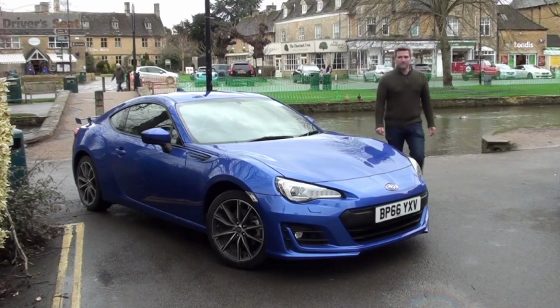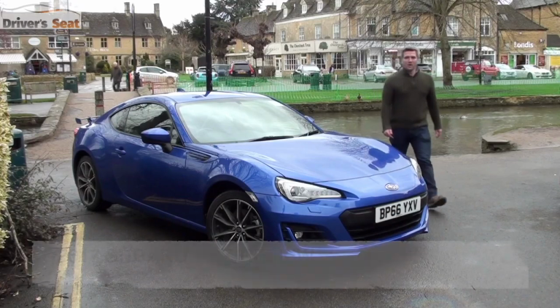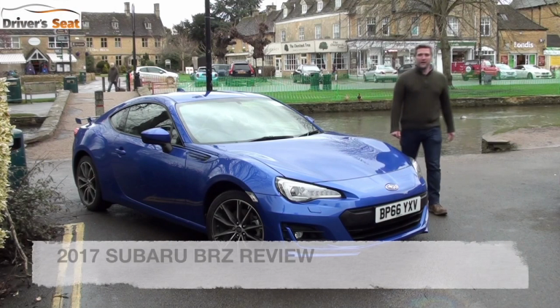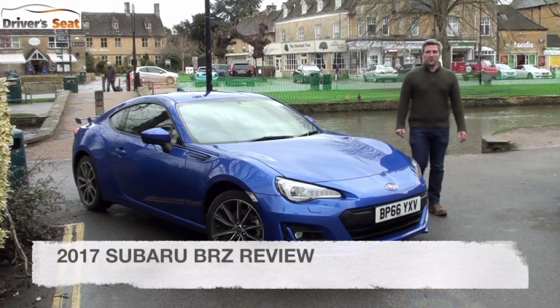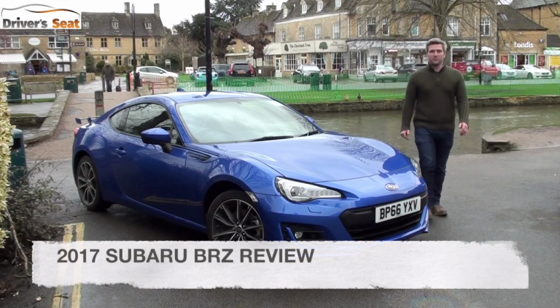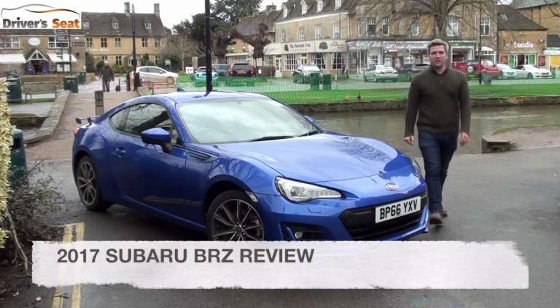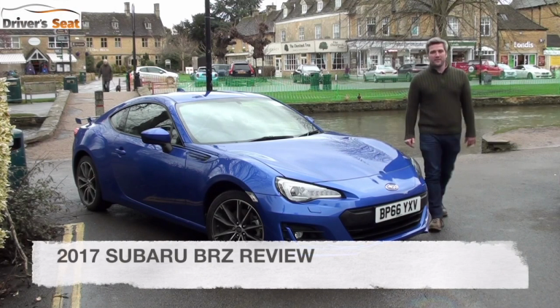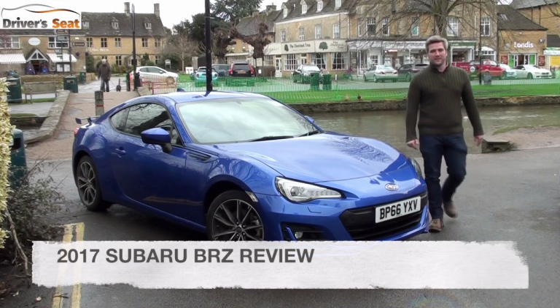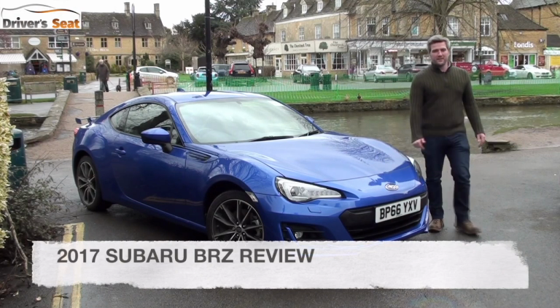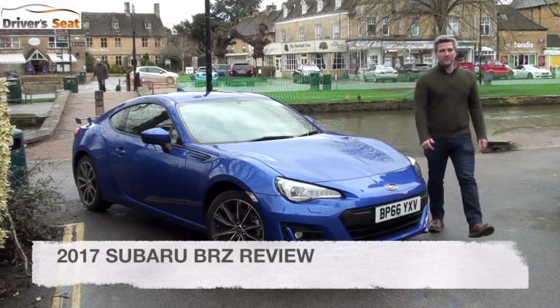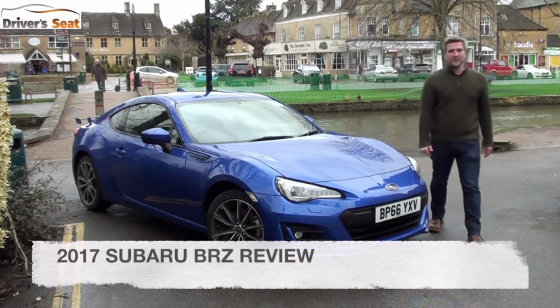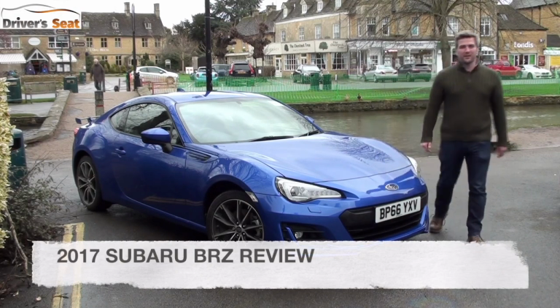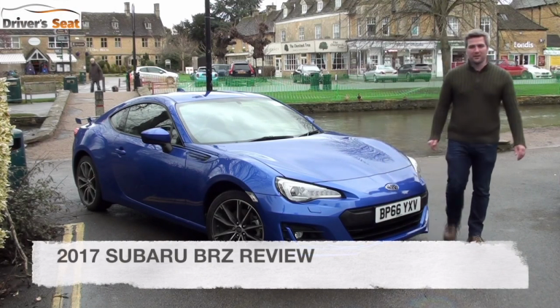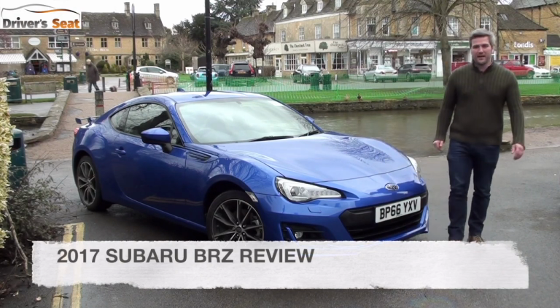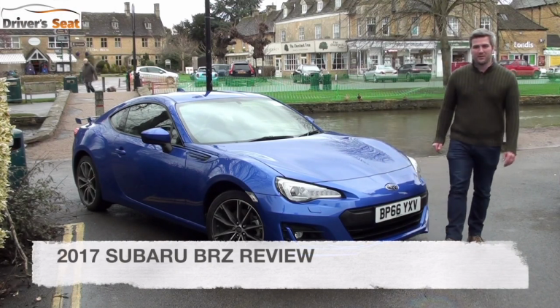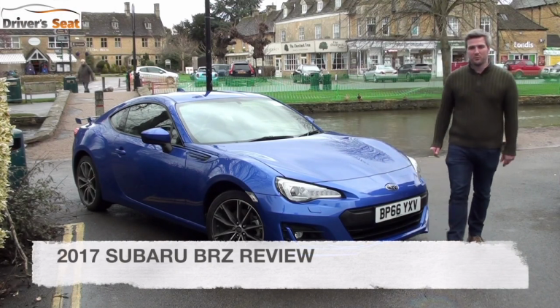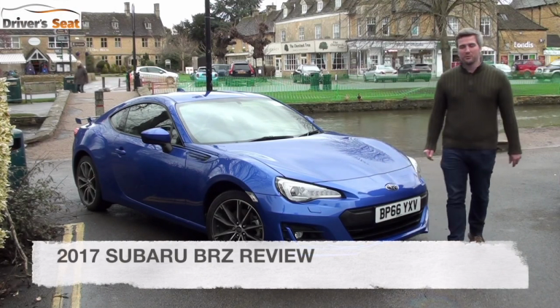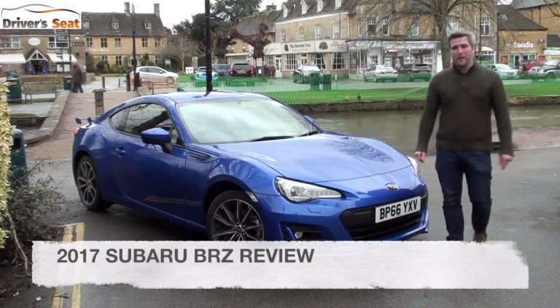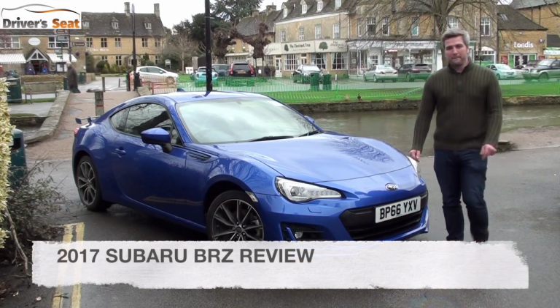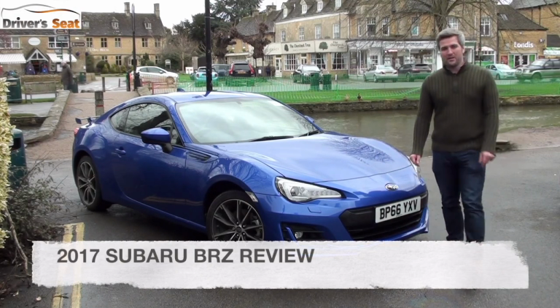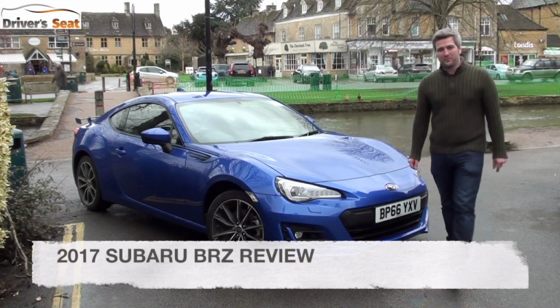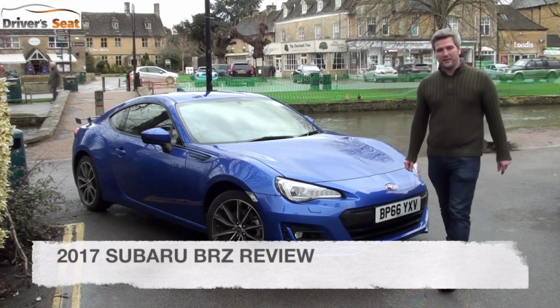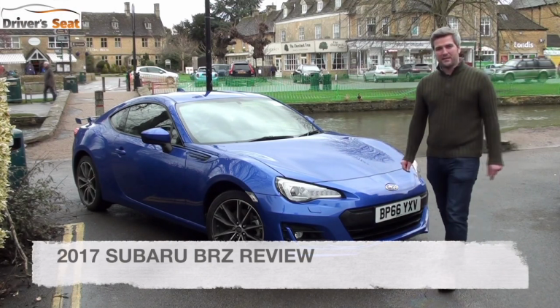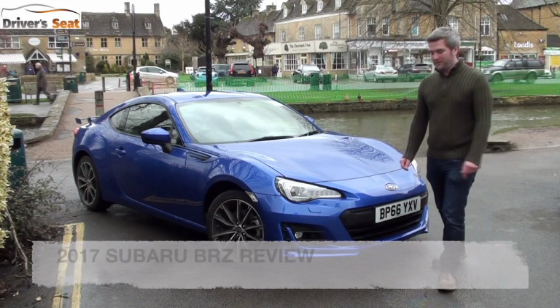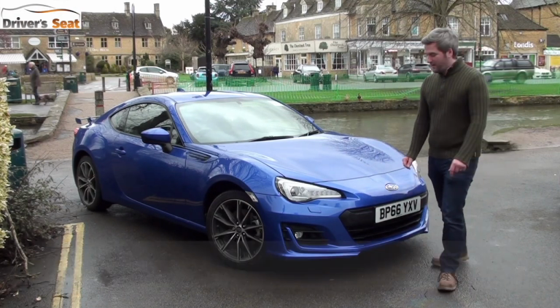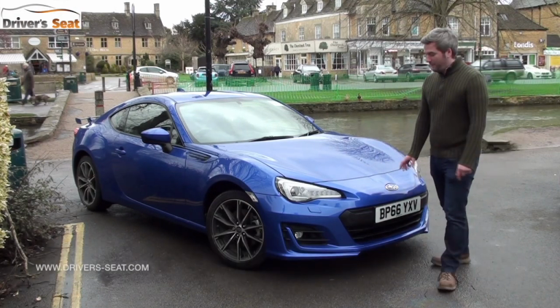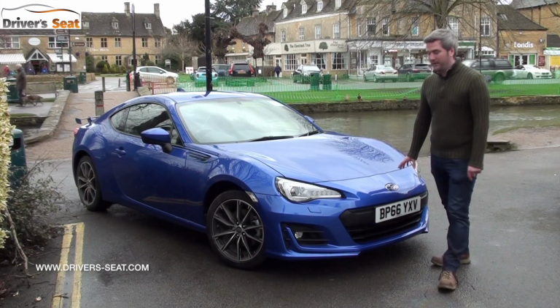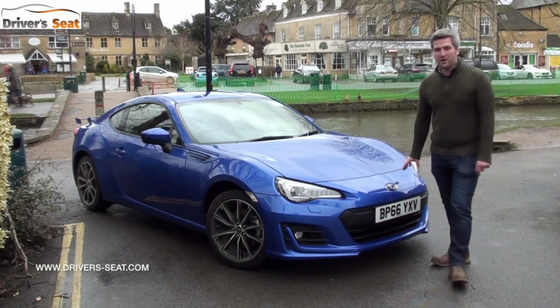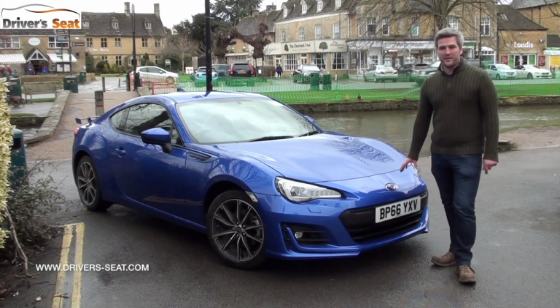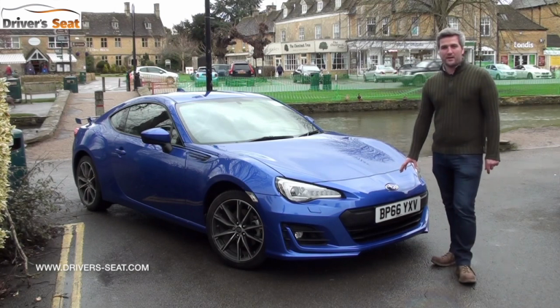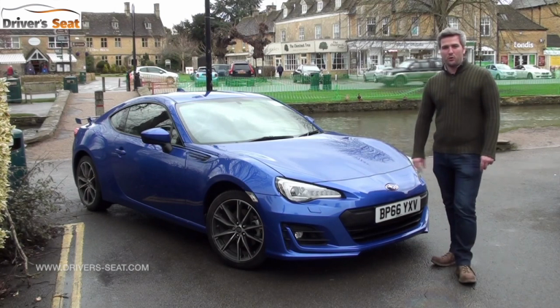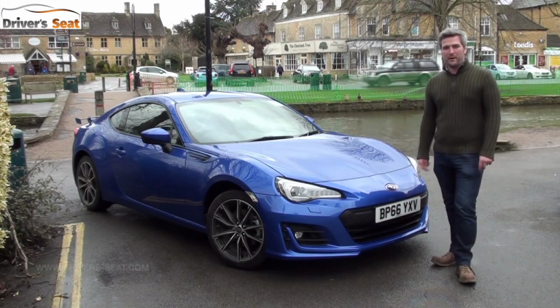Hi and welcome to Driver's Seats. Today we're taking a look at Subaru's midlife facelifted BRZ Coupe.